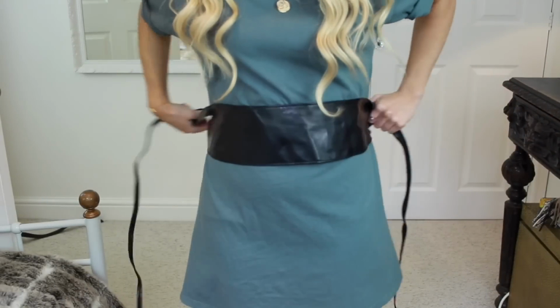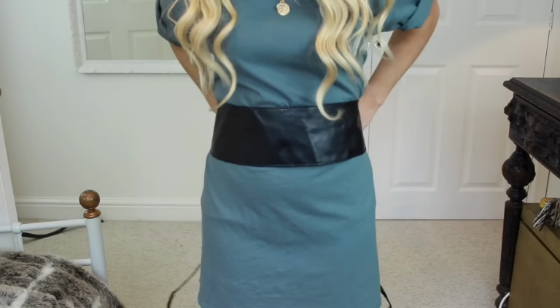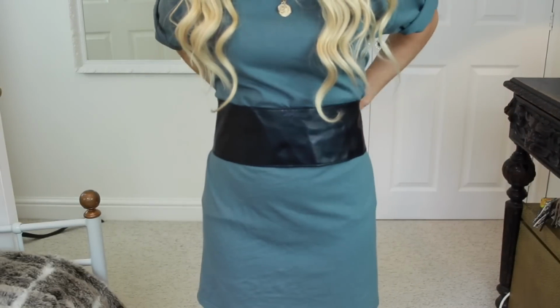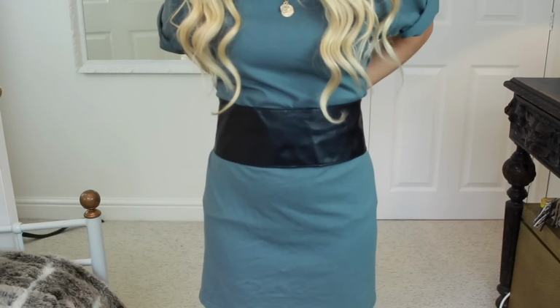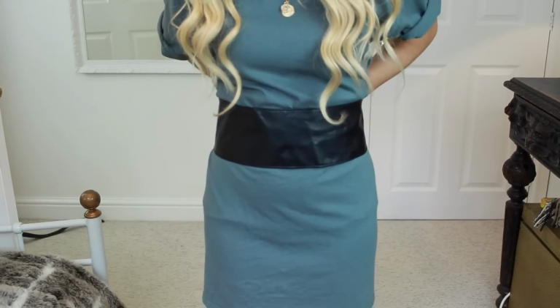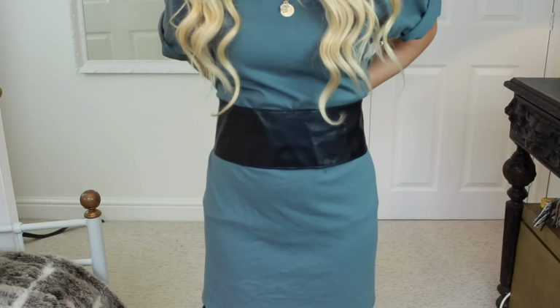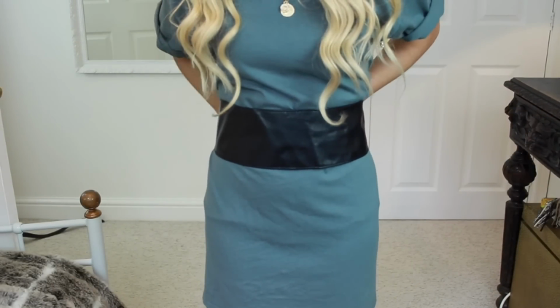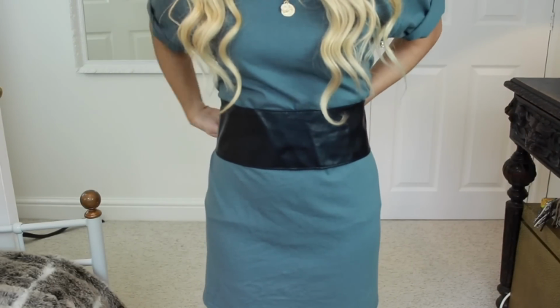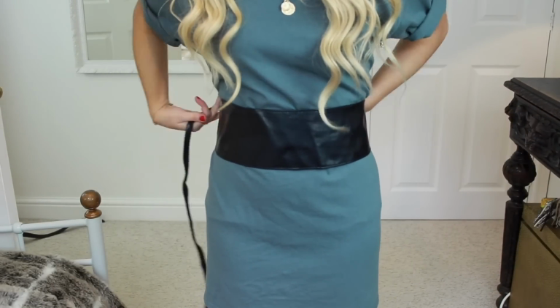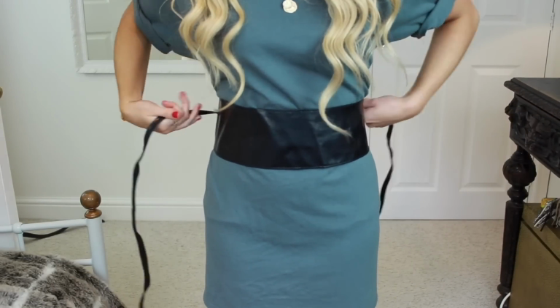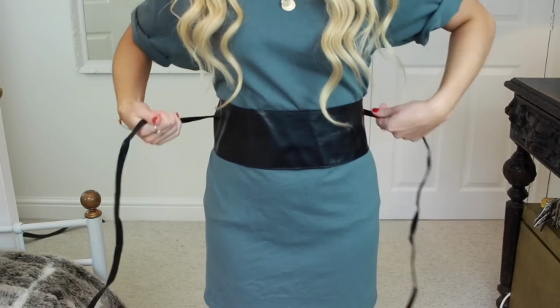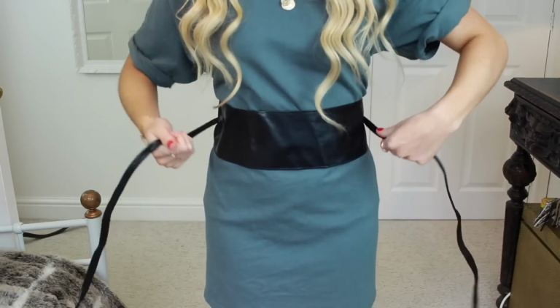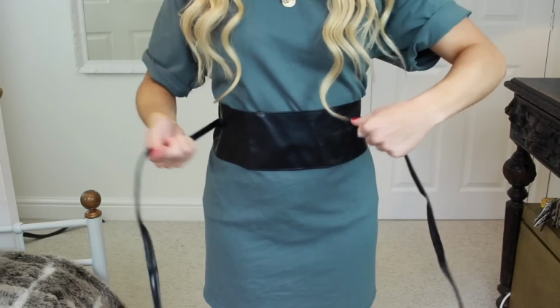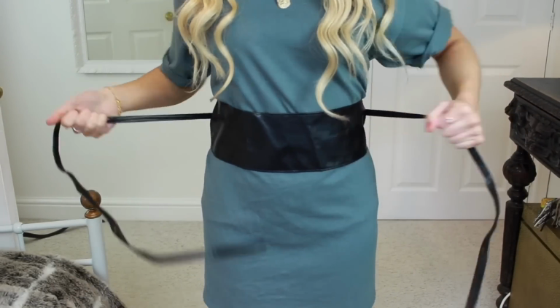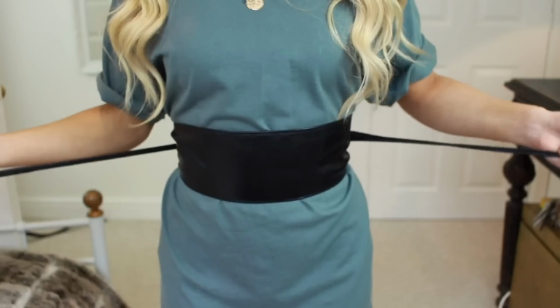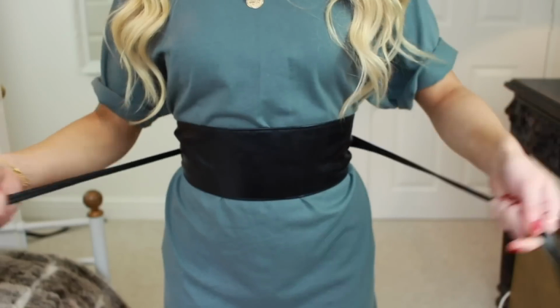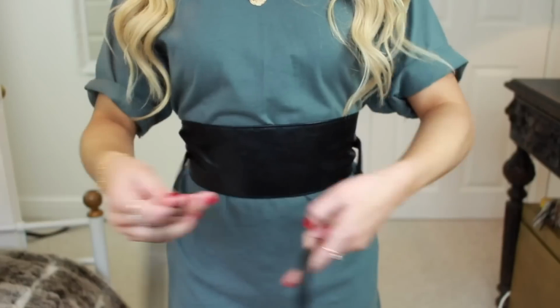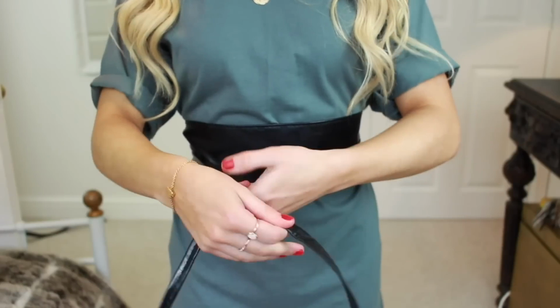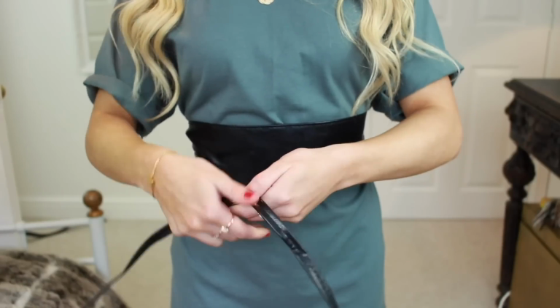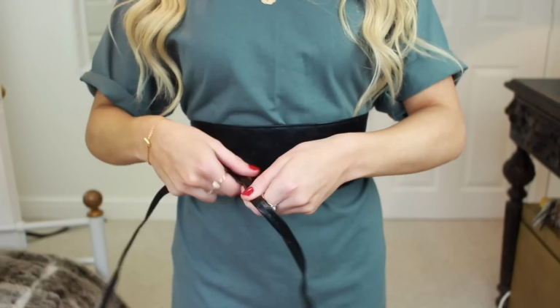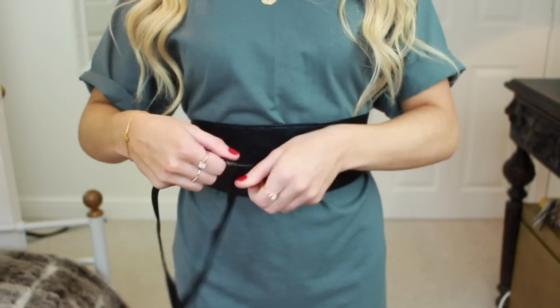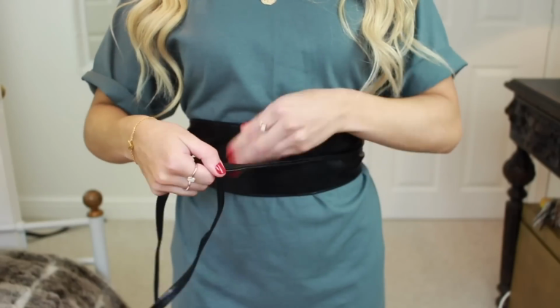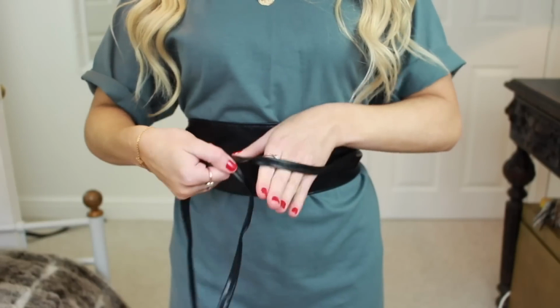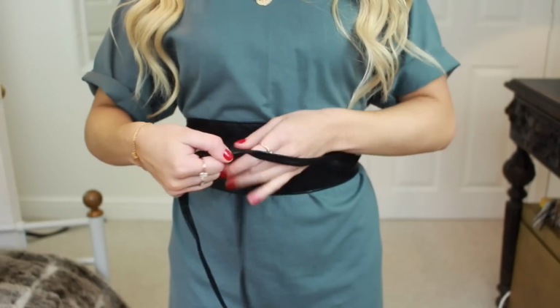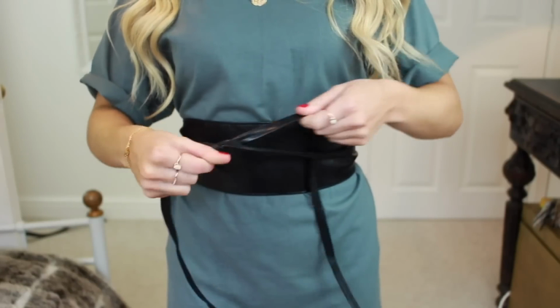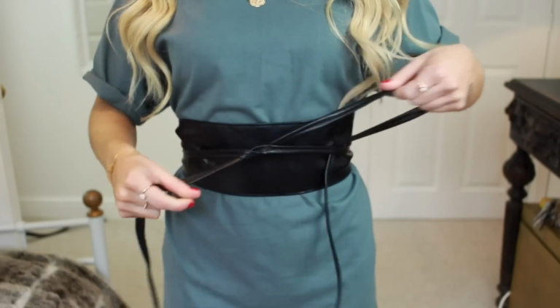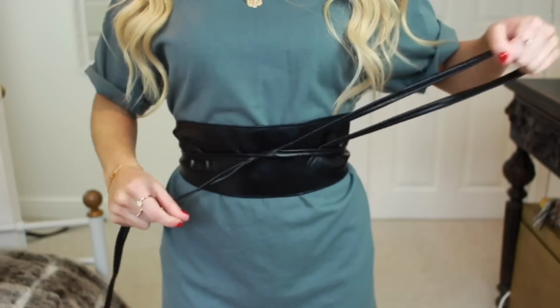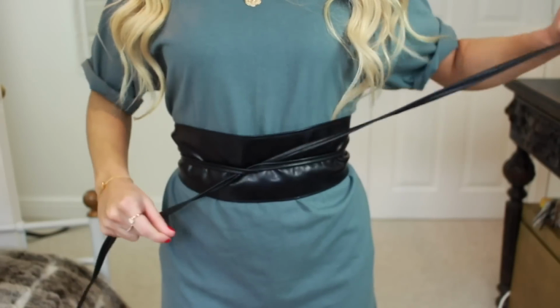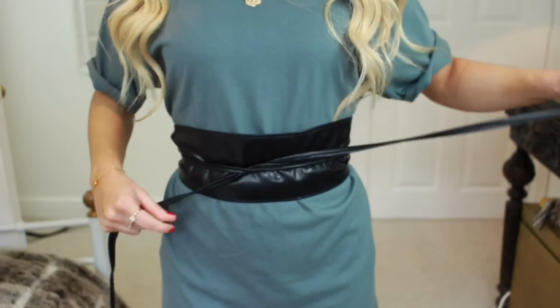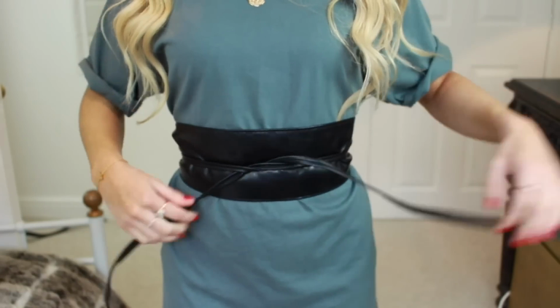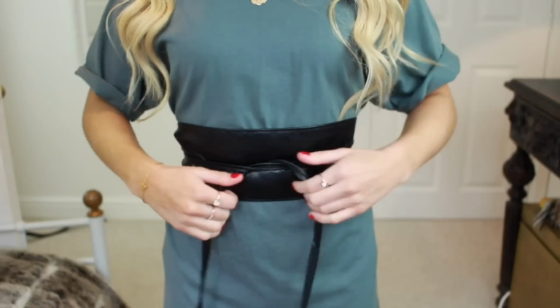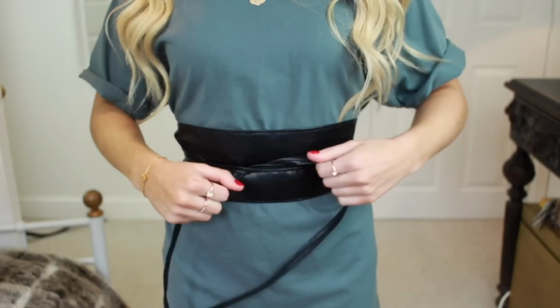You could also use an obi belt to do this if you don't want to use a ribbon. I just feel like it really pulls you in at the waist.